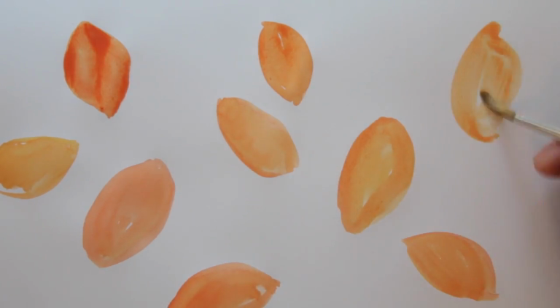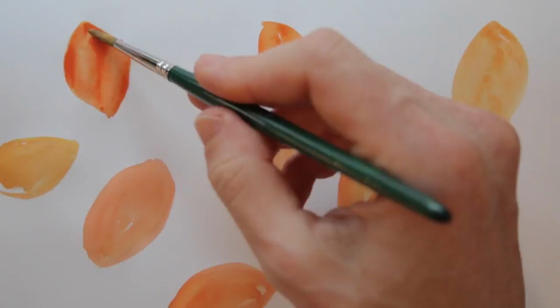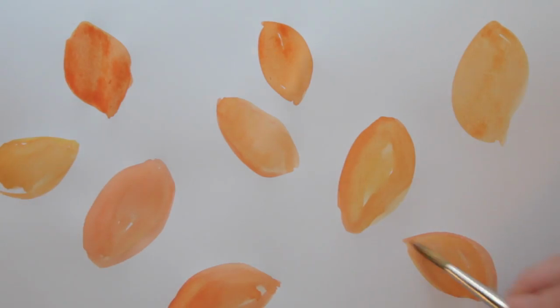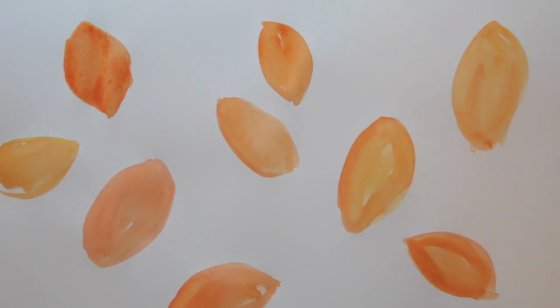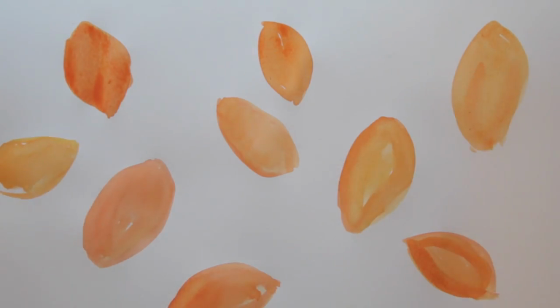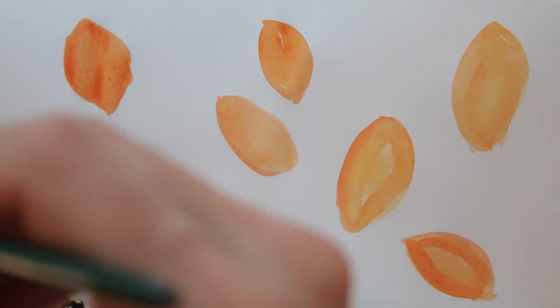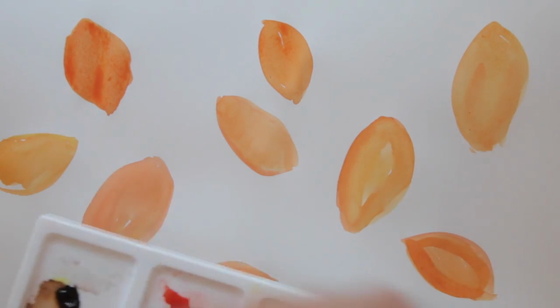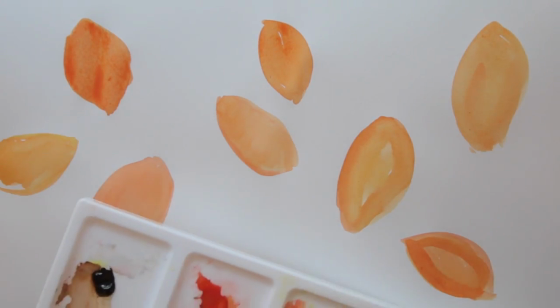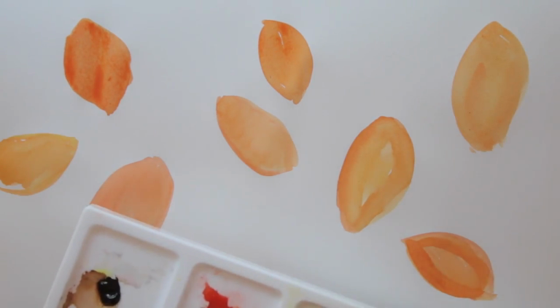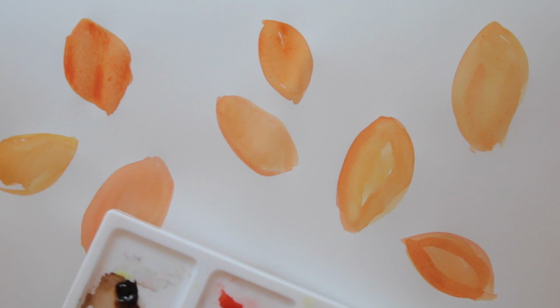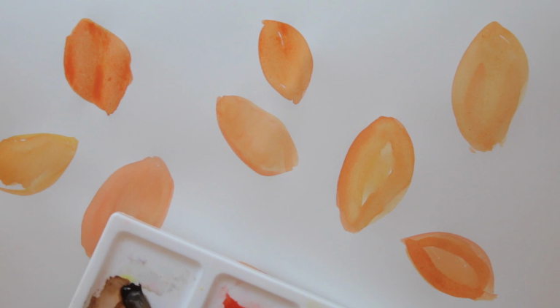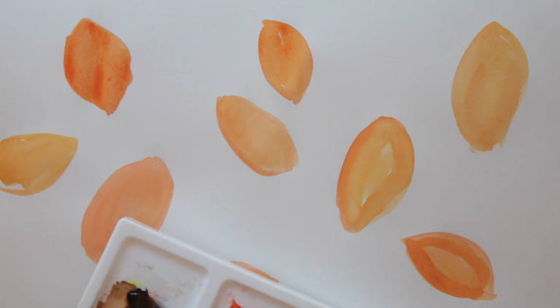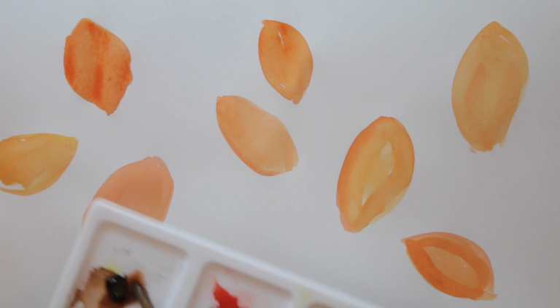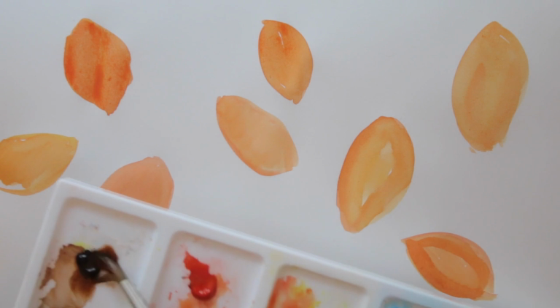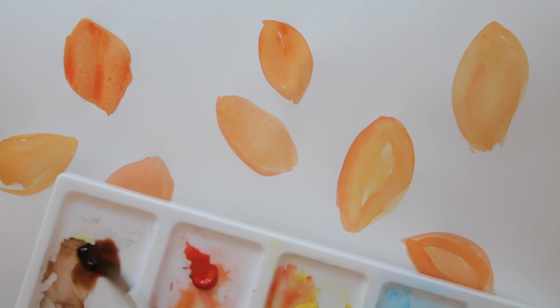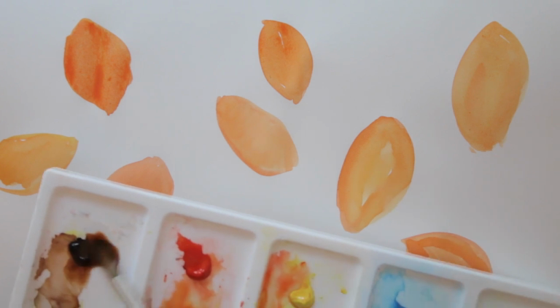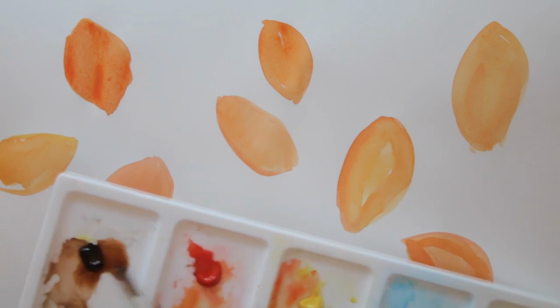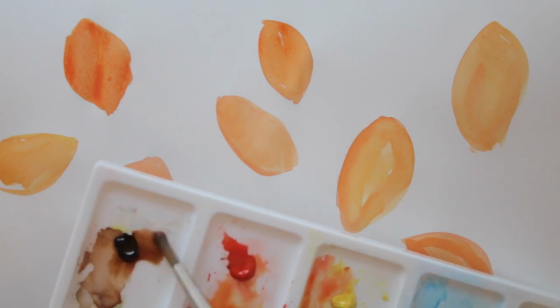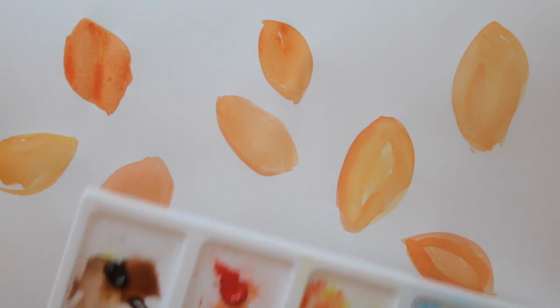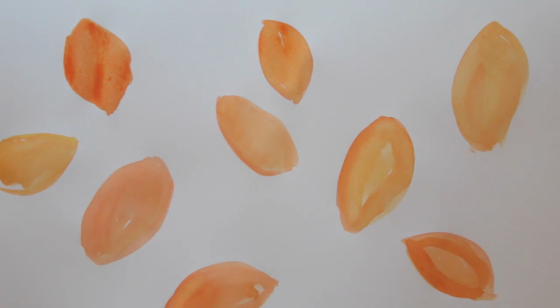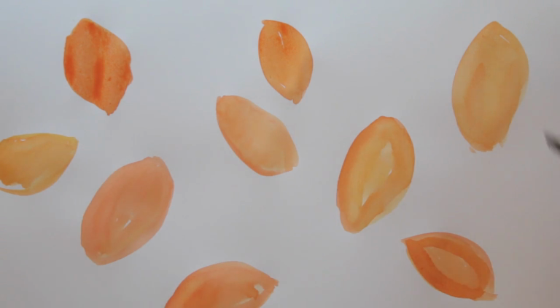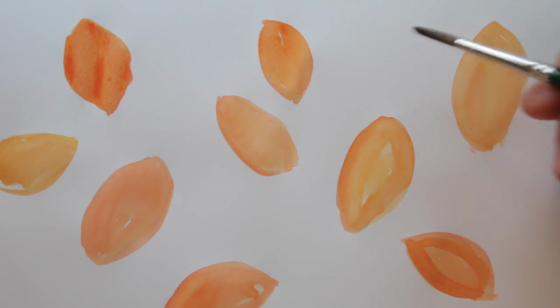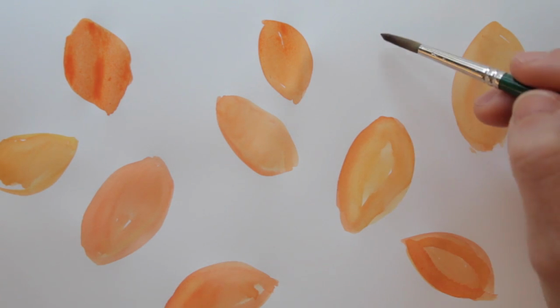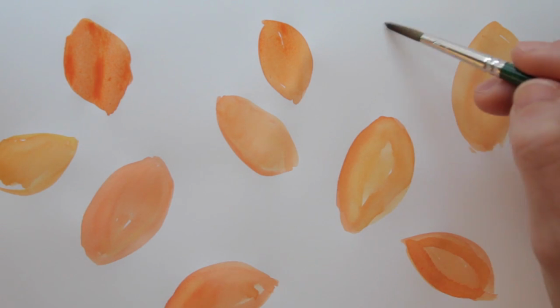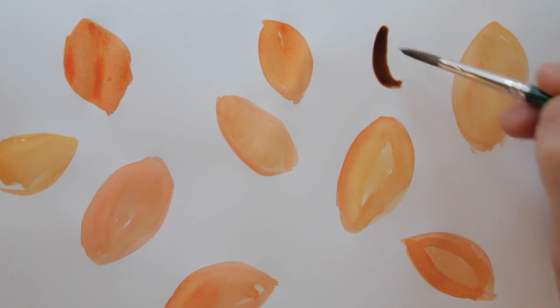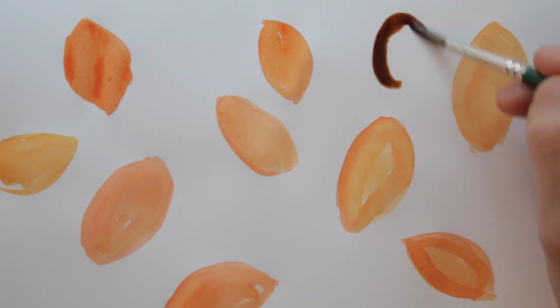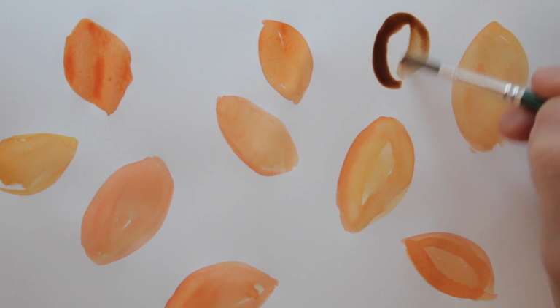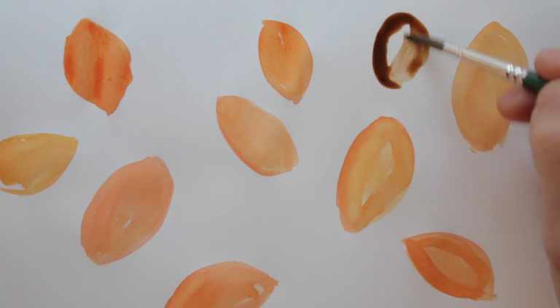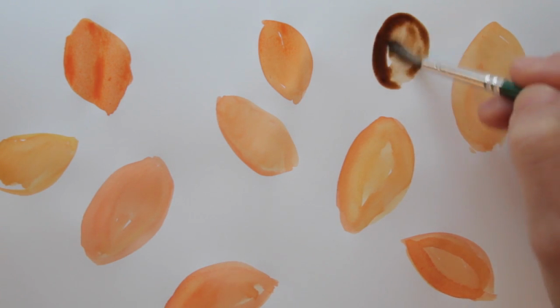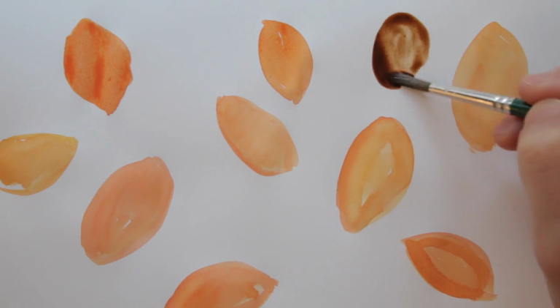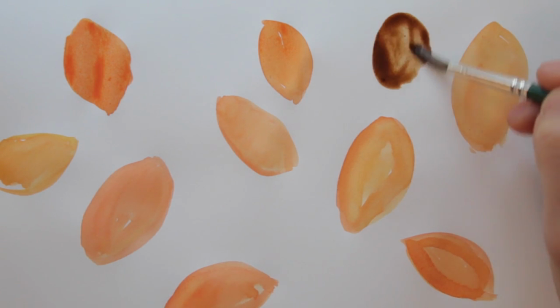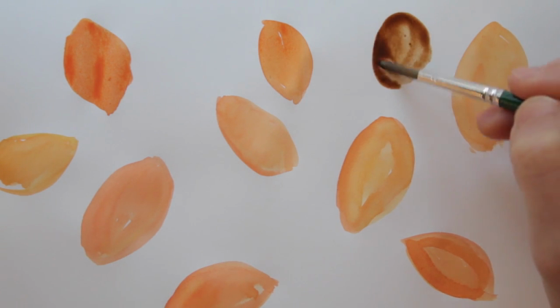Then I pick up some brown, and I add egg shapes wherever it feels right in the white space.